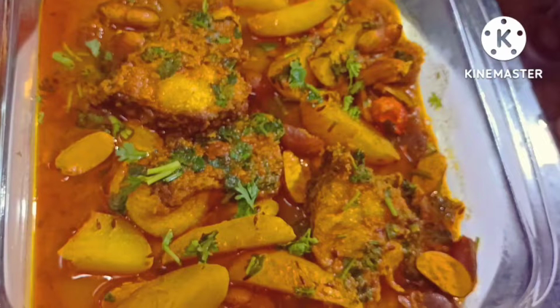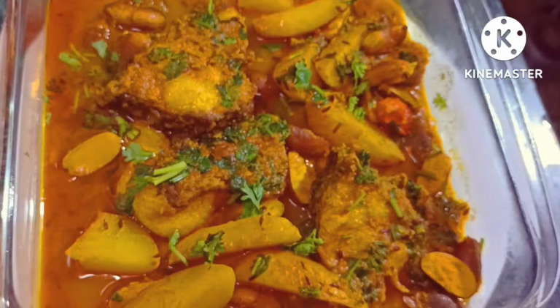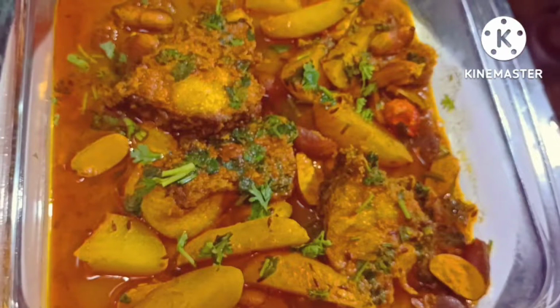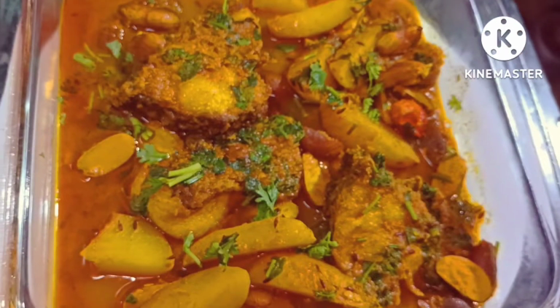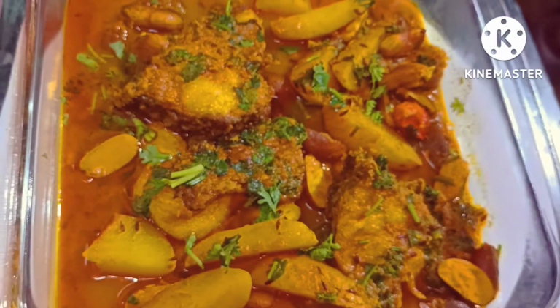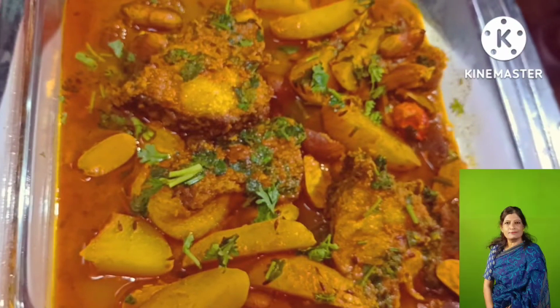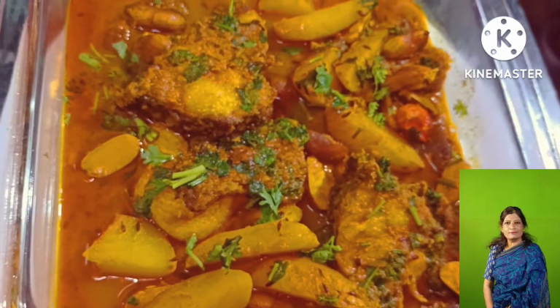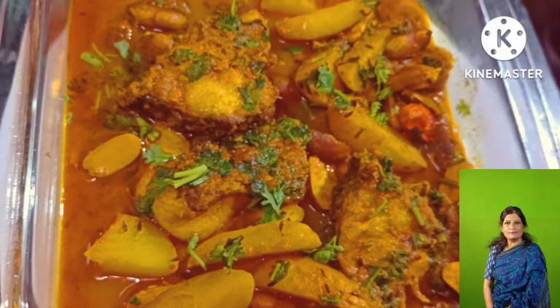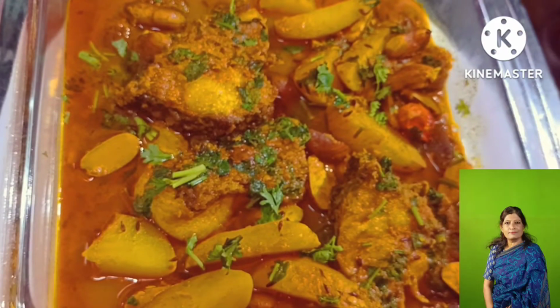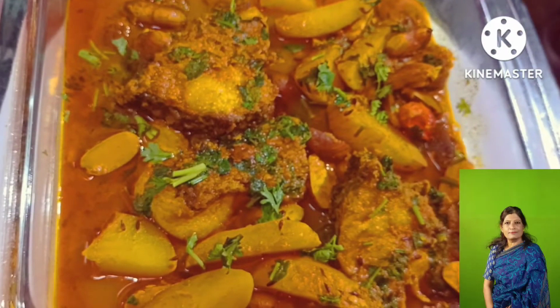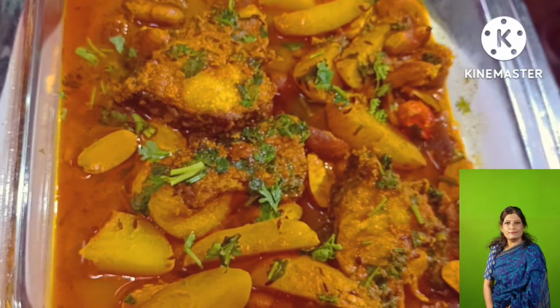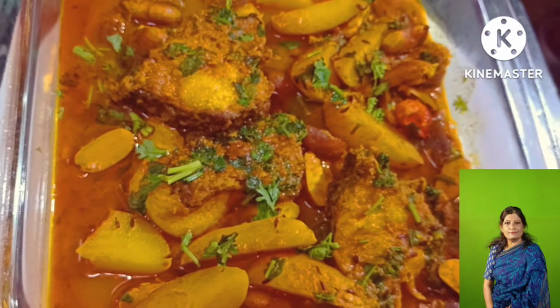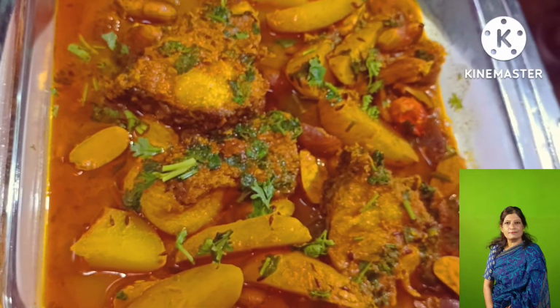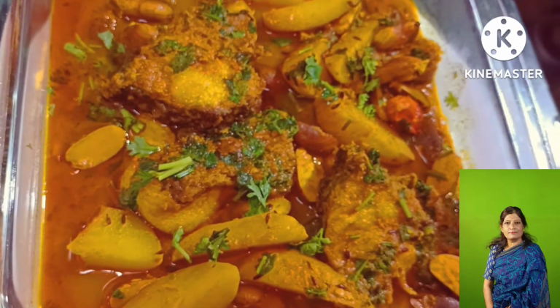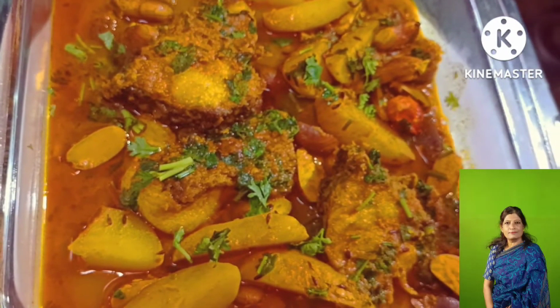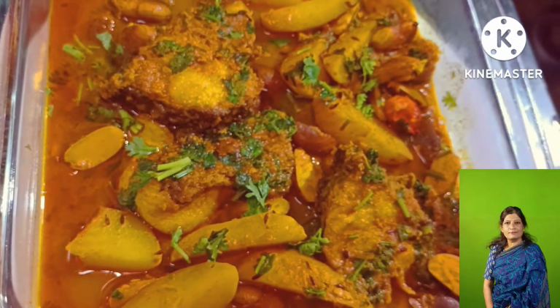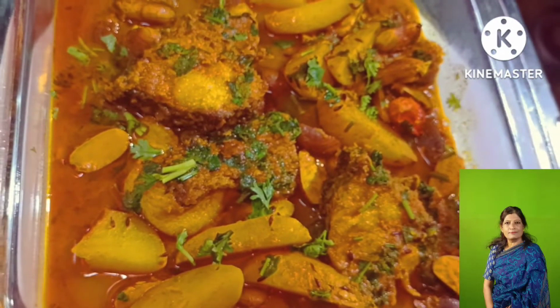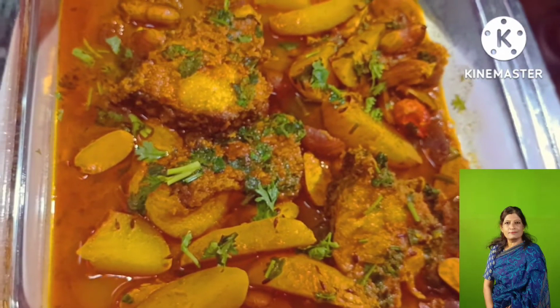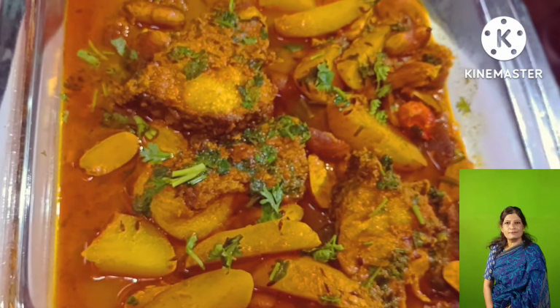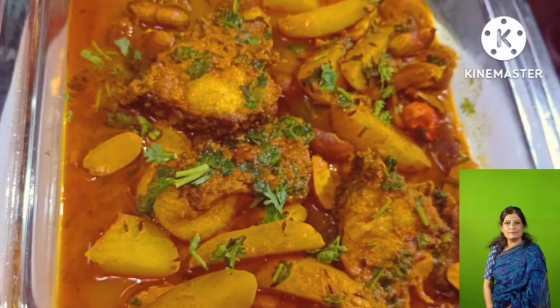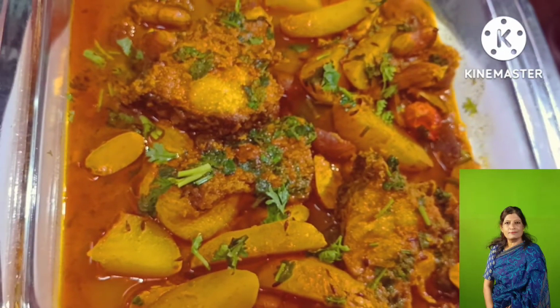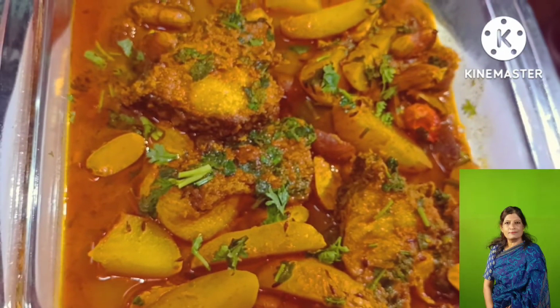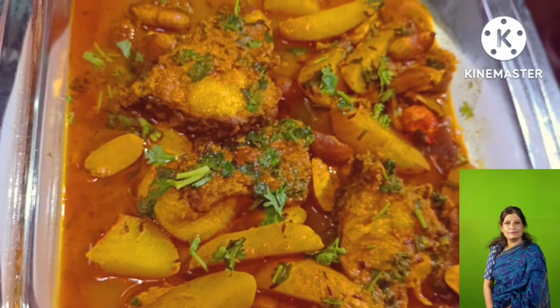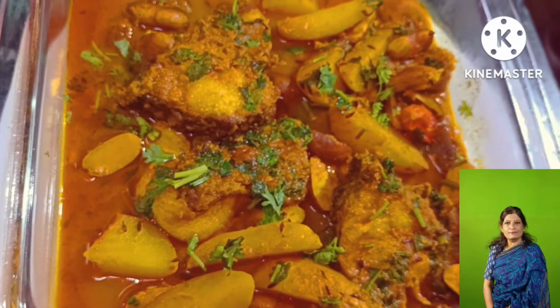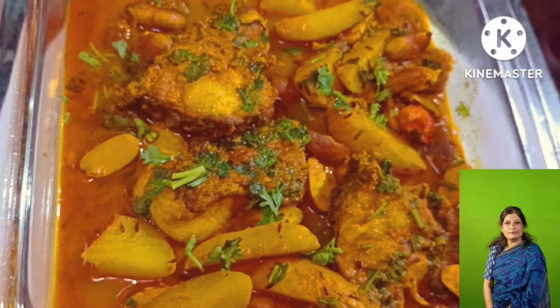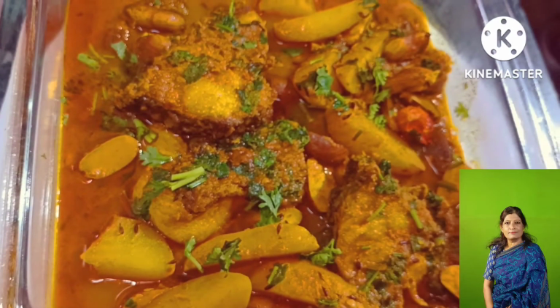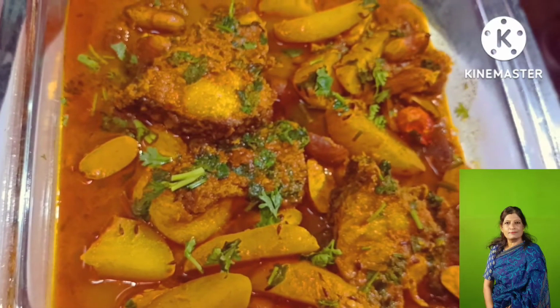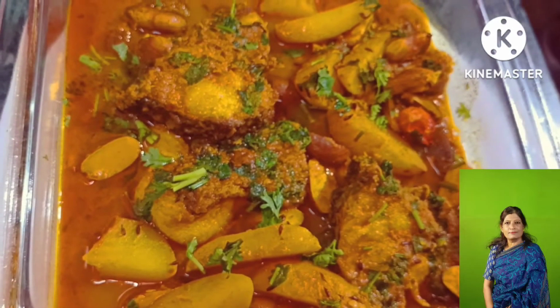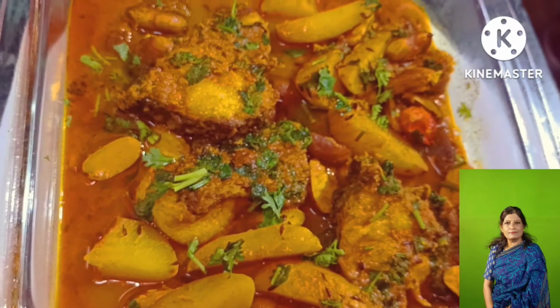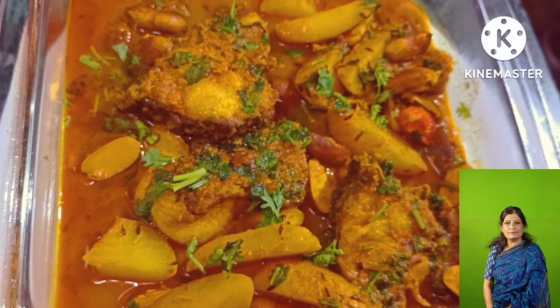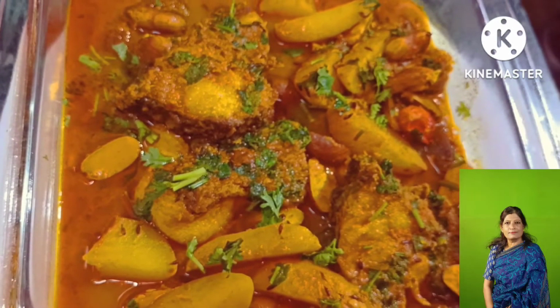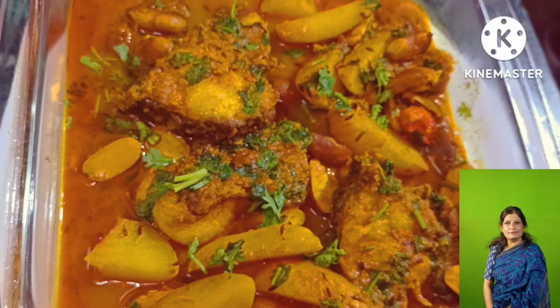How old are you today? If you're old, you'd have to cook them.